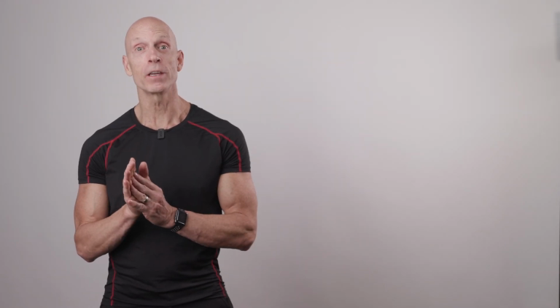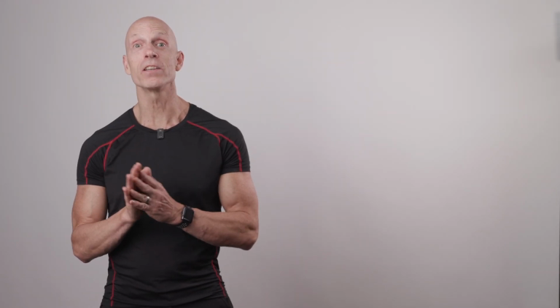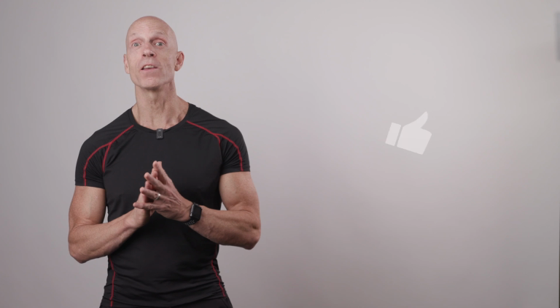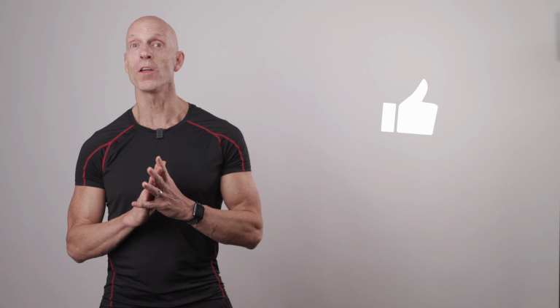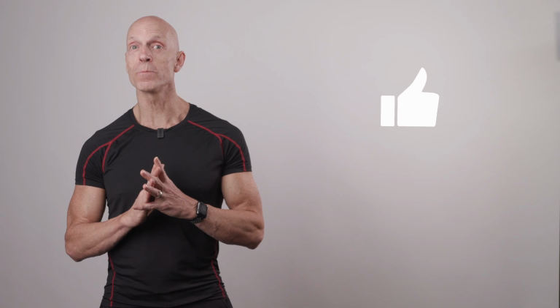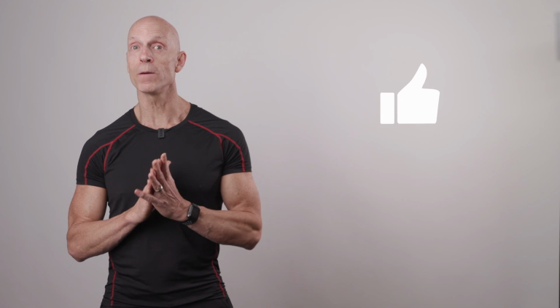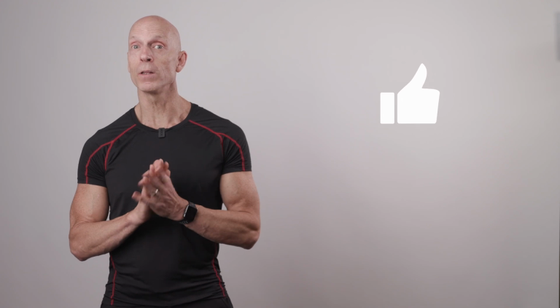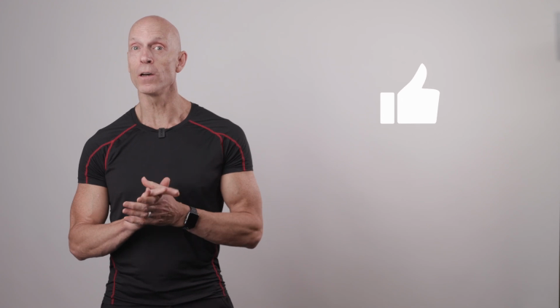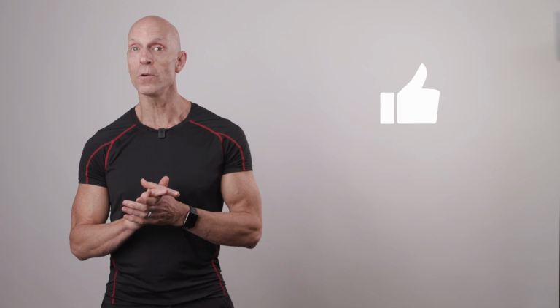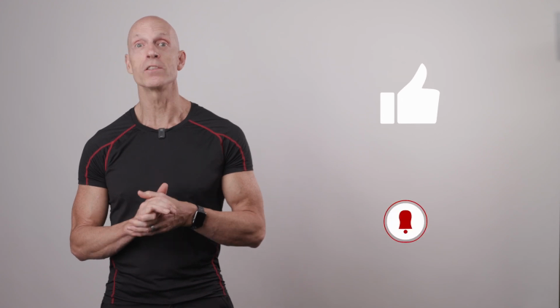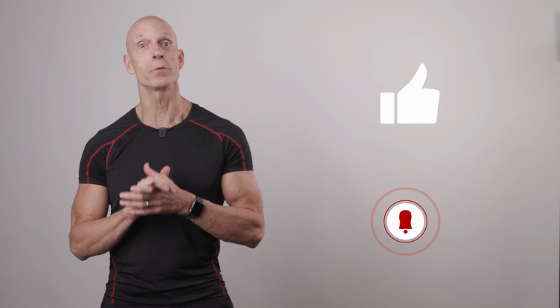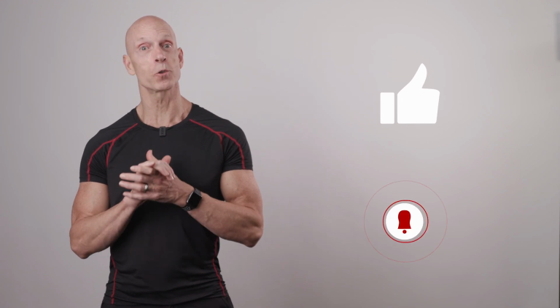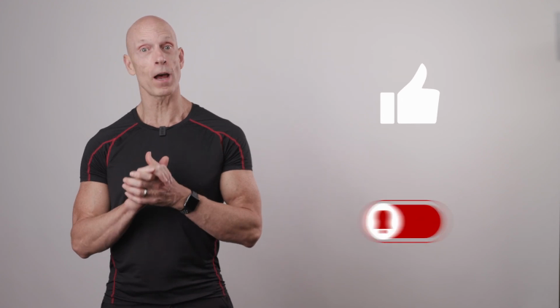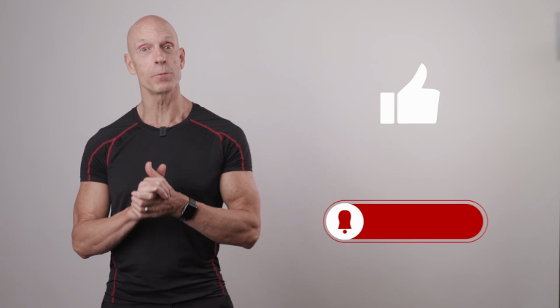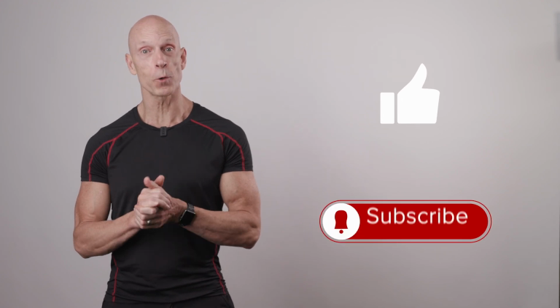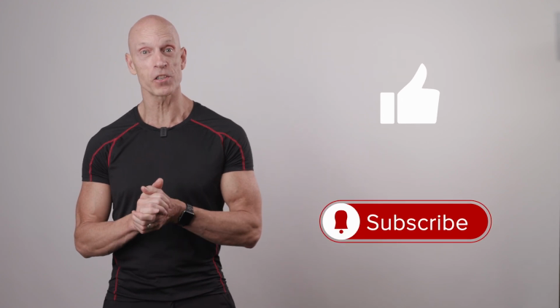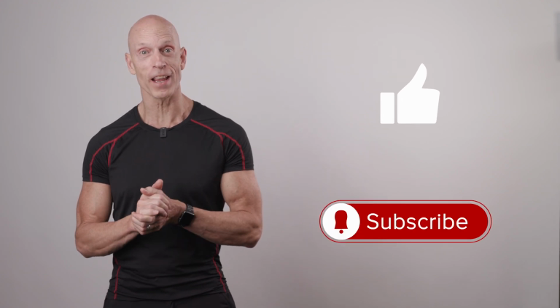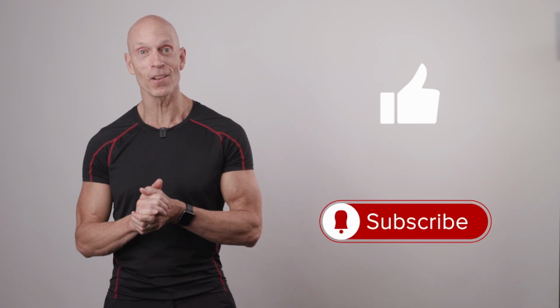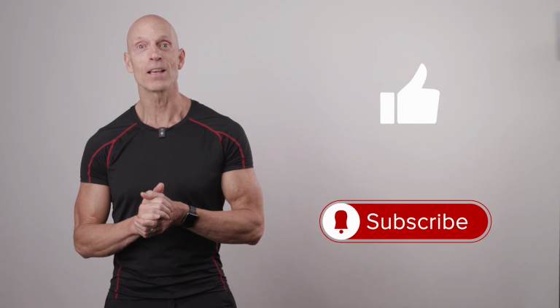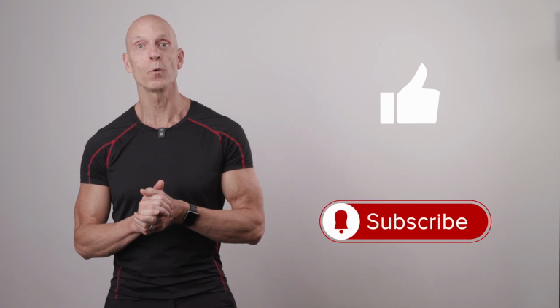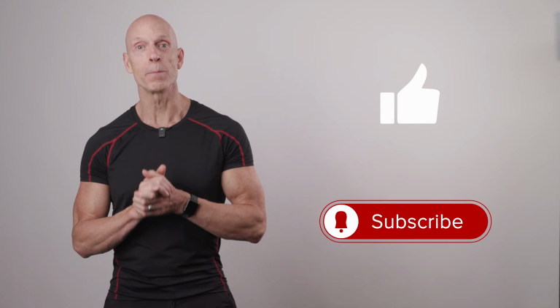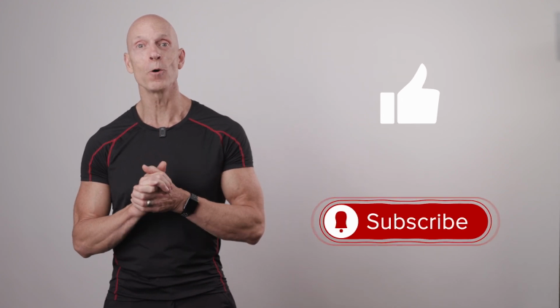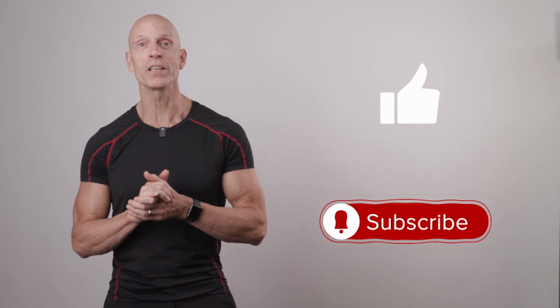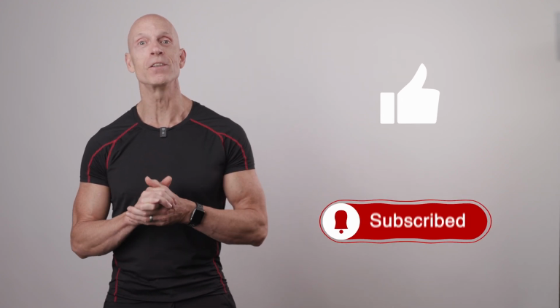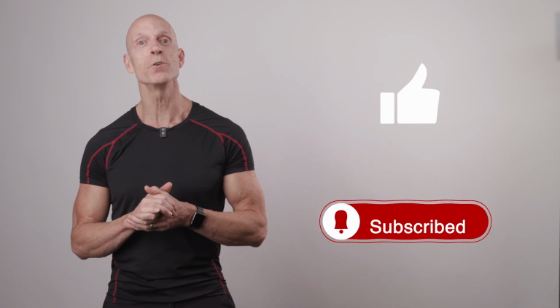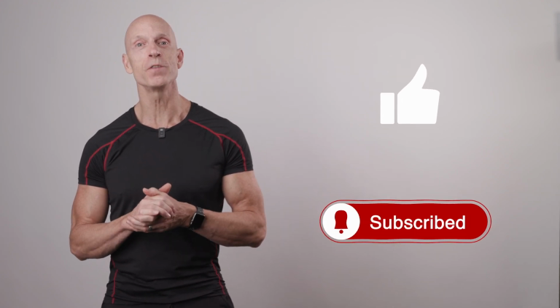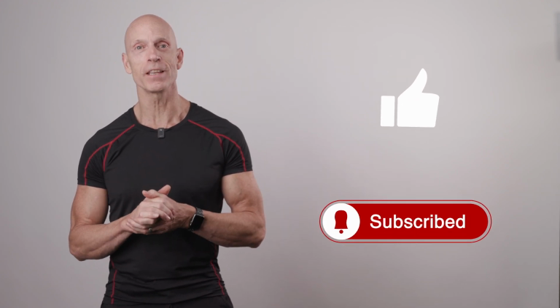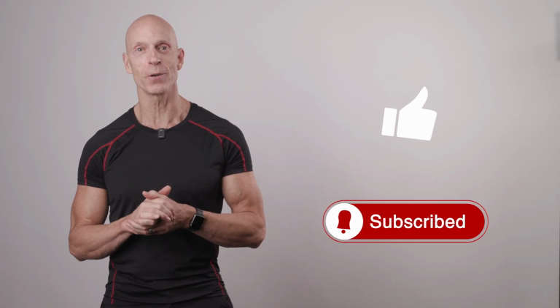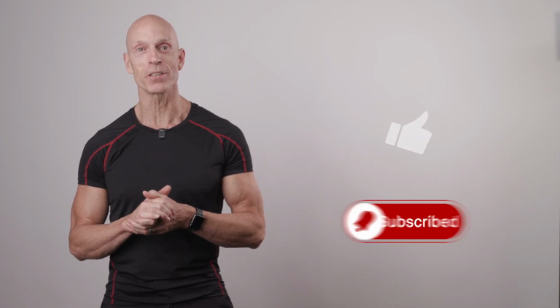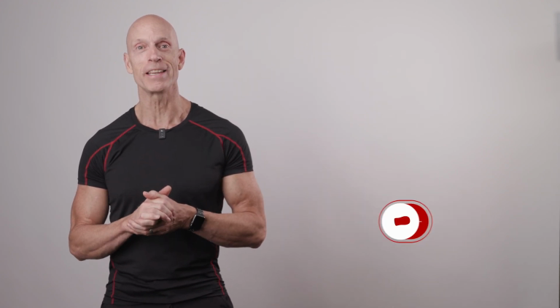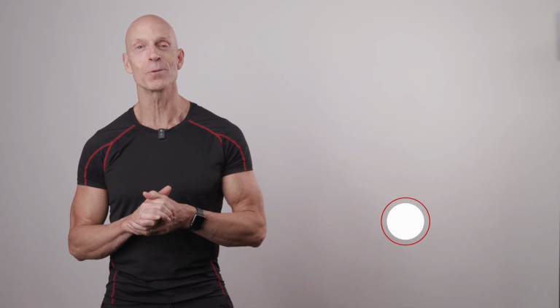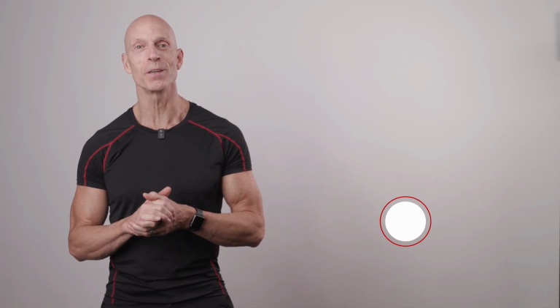Thanks for watching. If you liked the video, give us a thumbs up below and subscribe to our channel, as we'll be posting new videos each week.